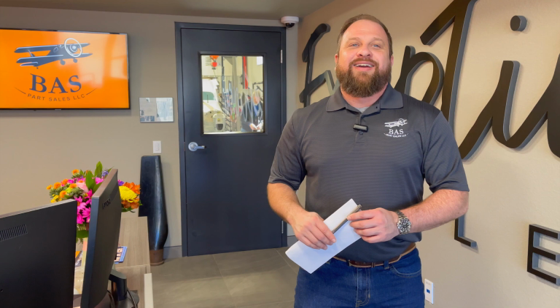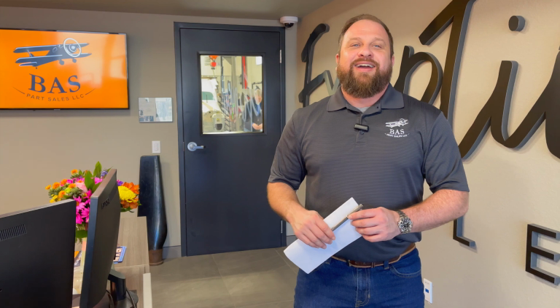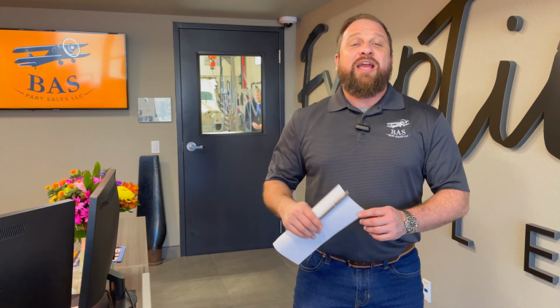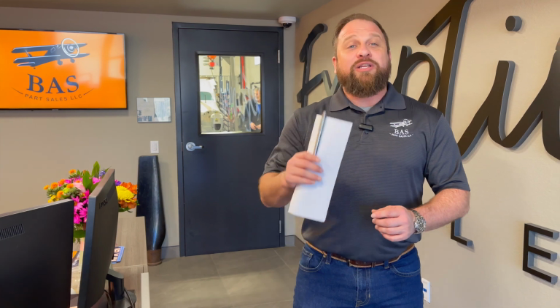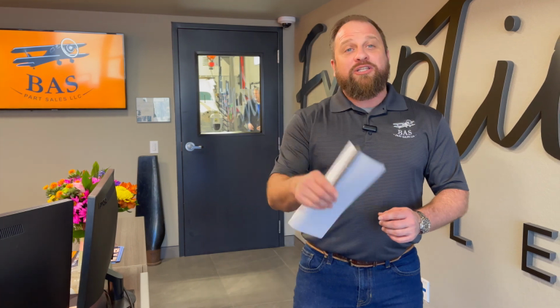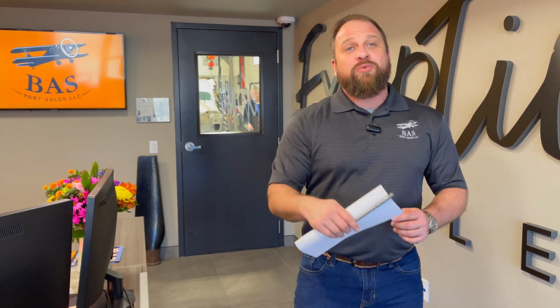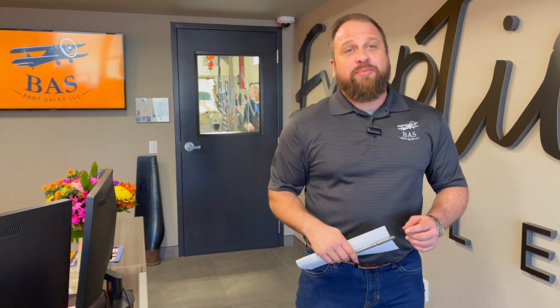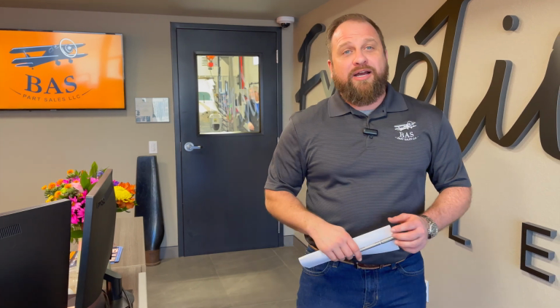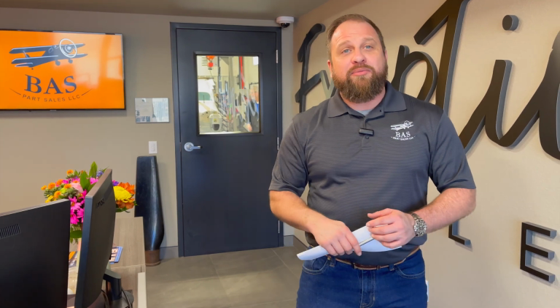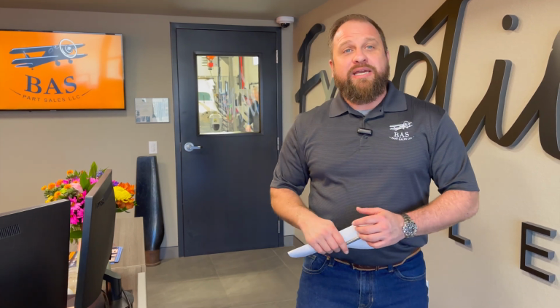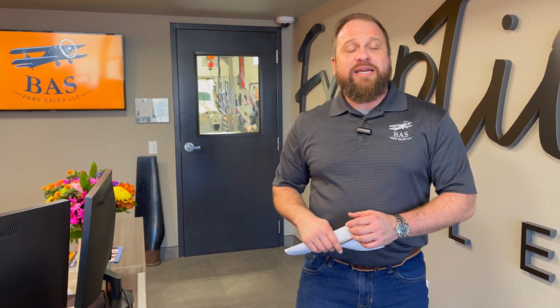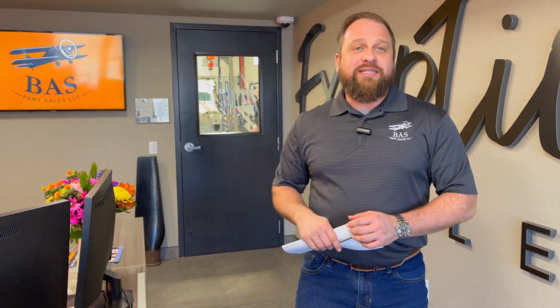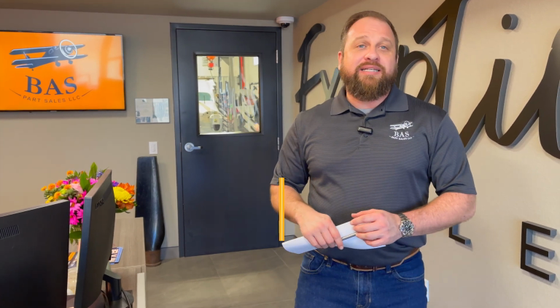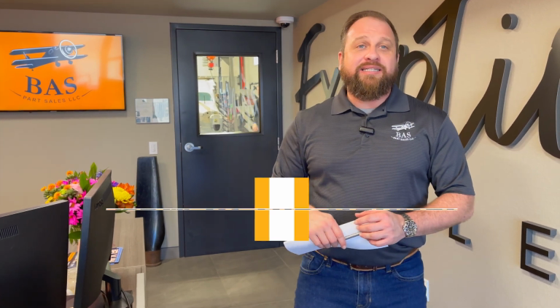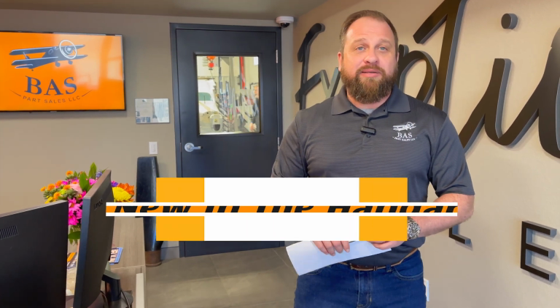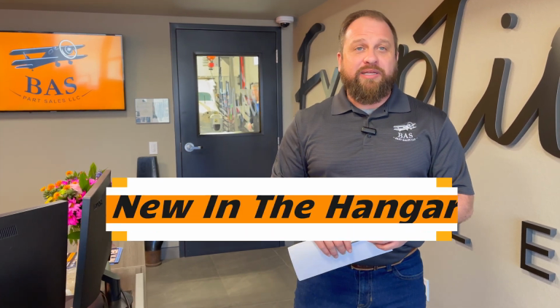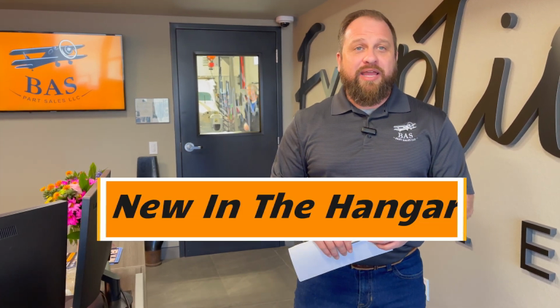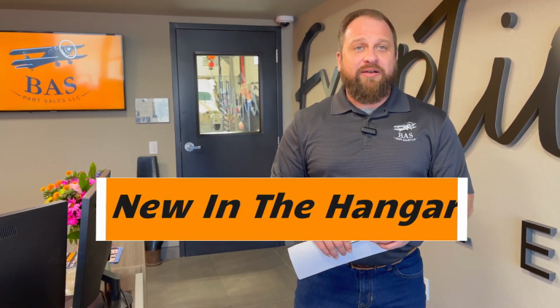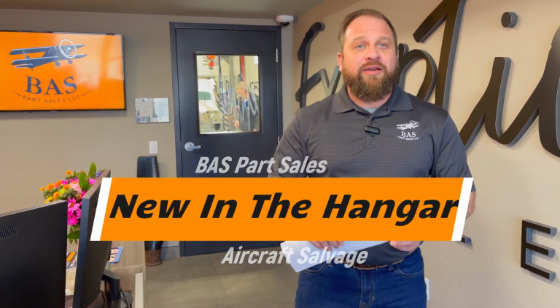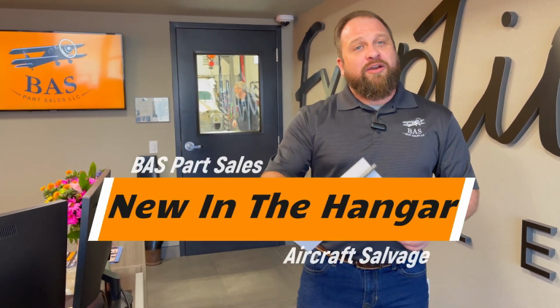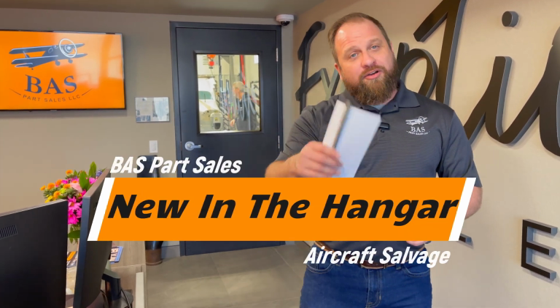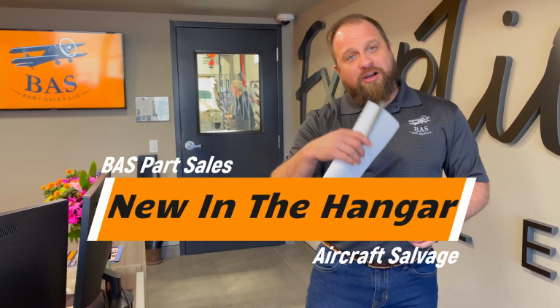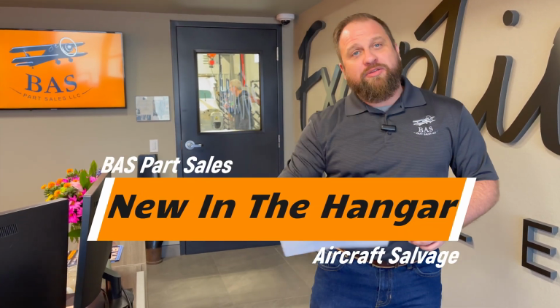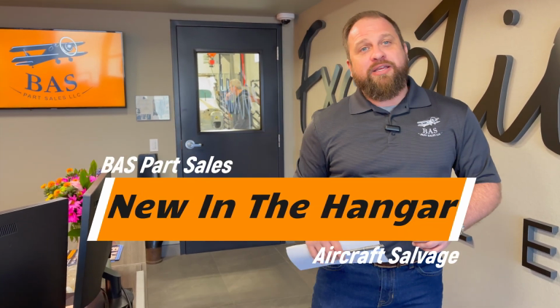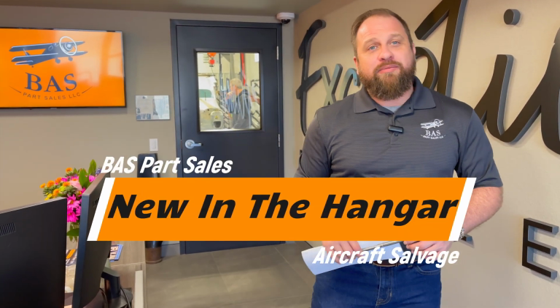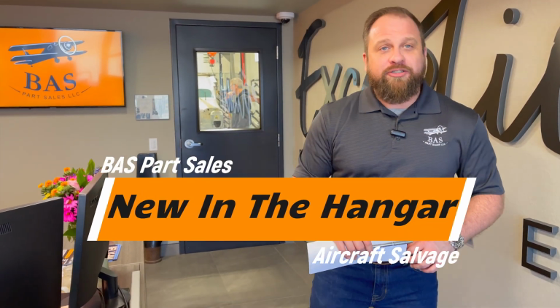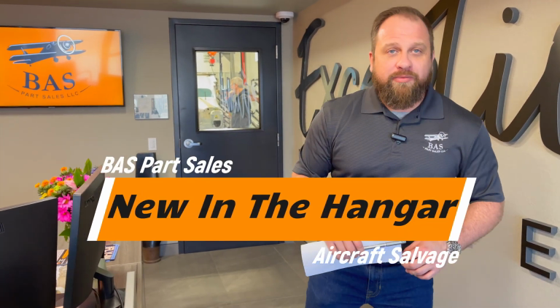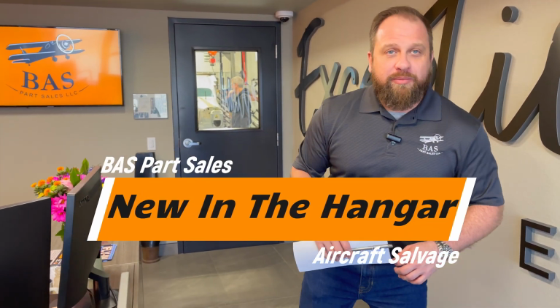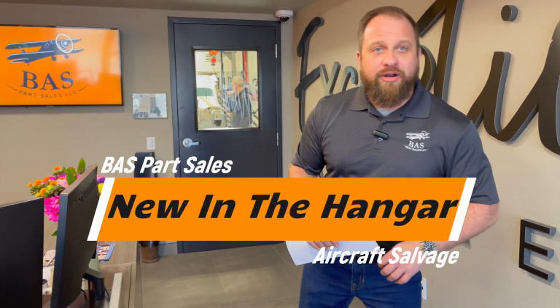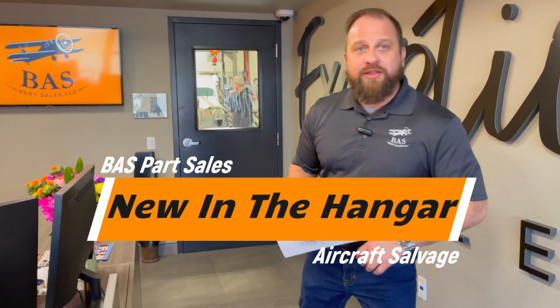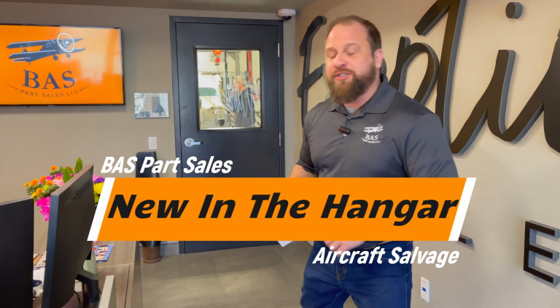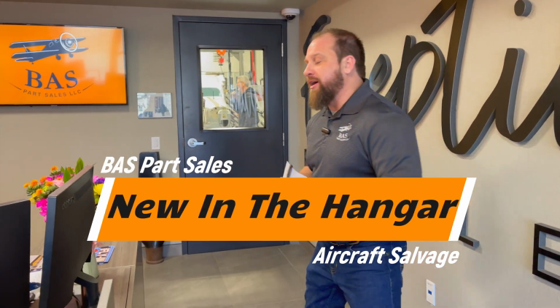Hey, we just swapped out the BAS Disassembly Hangar. Come with me and let me show you what we brought into the shop.